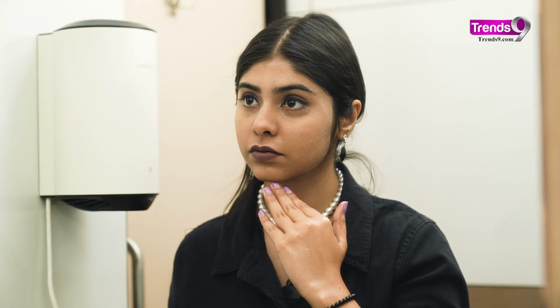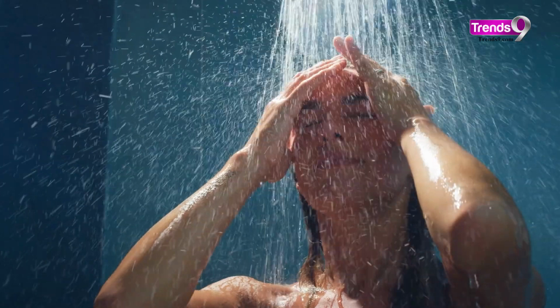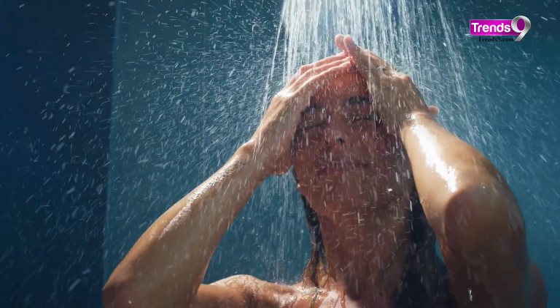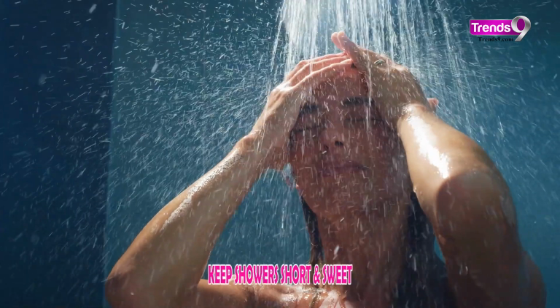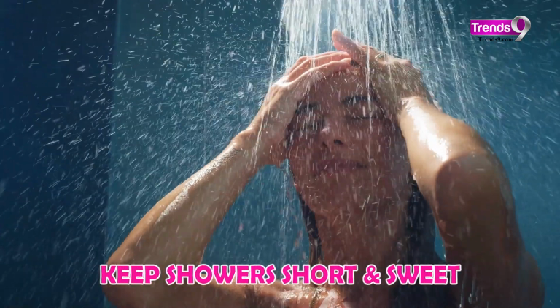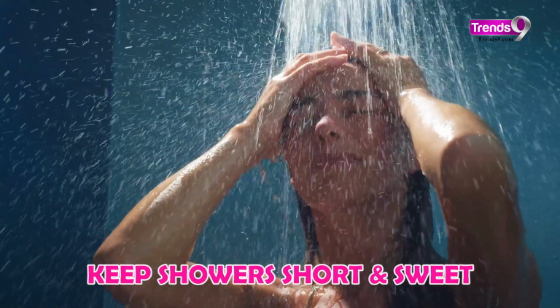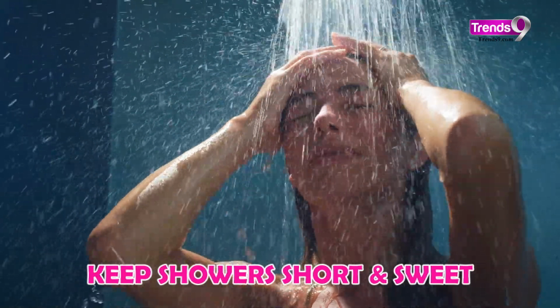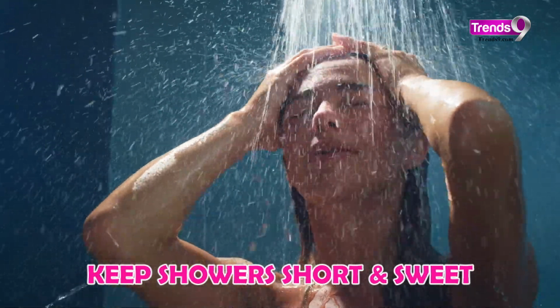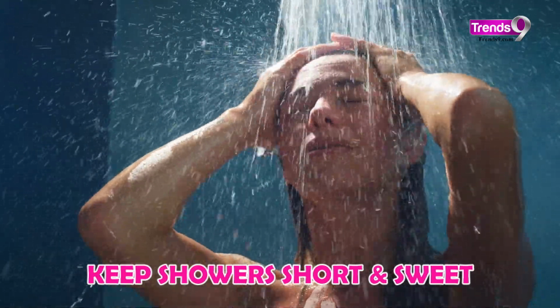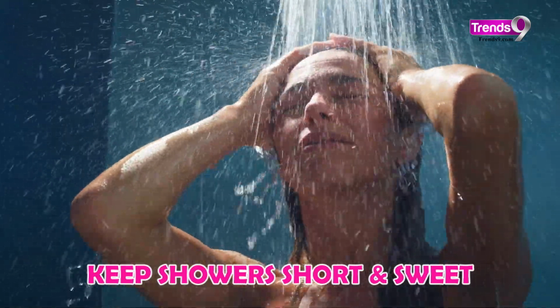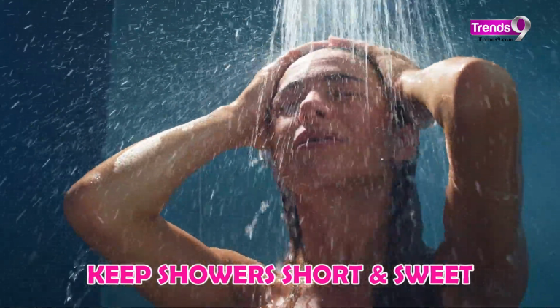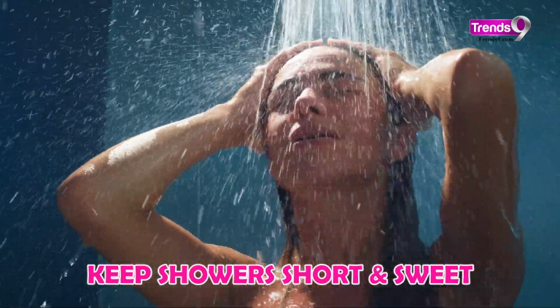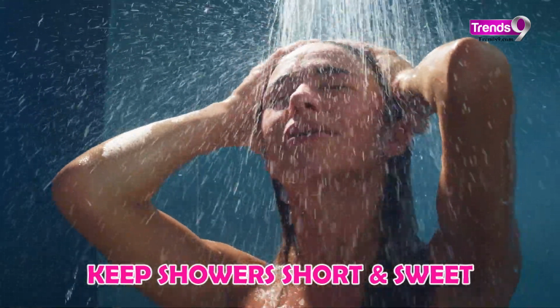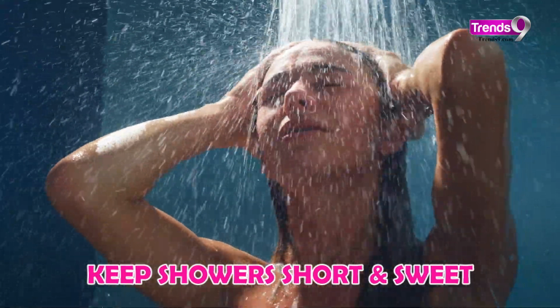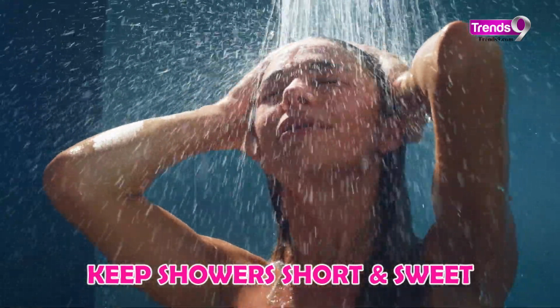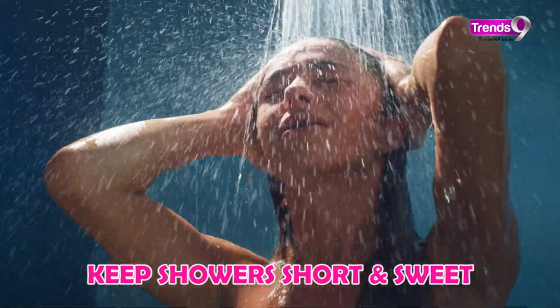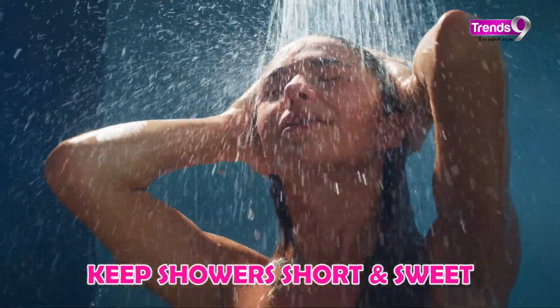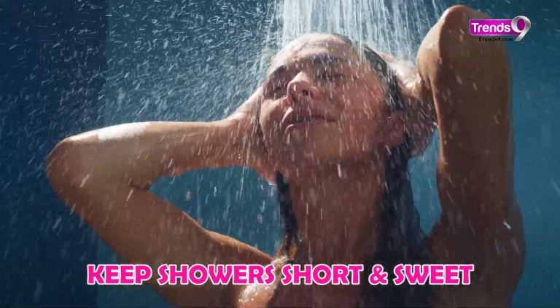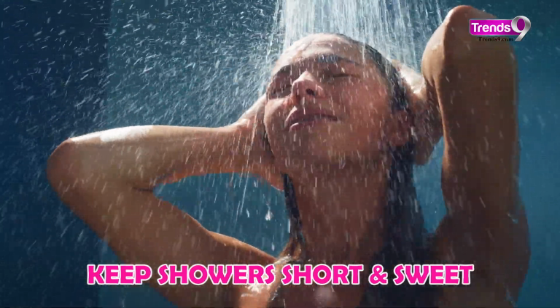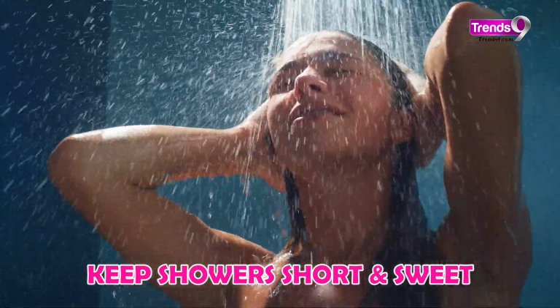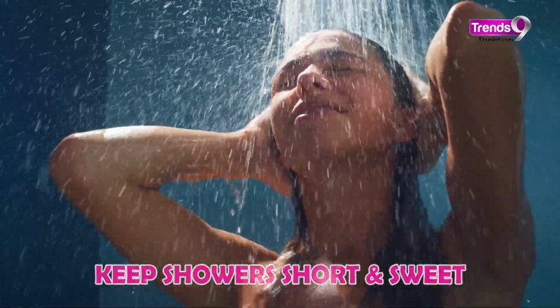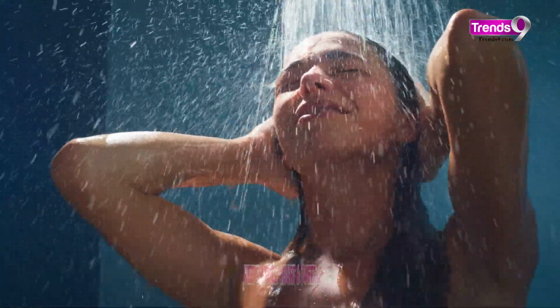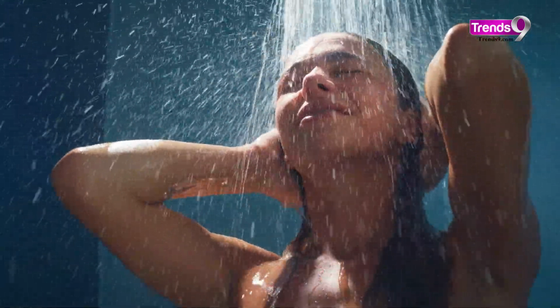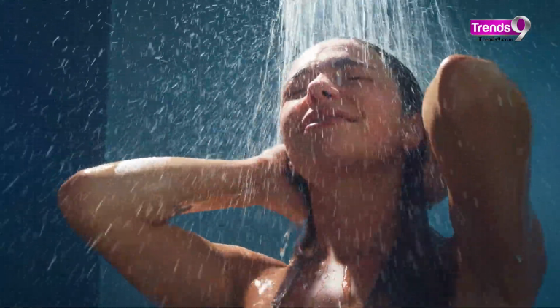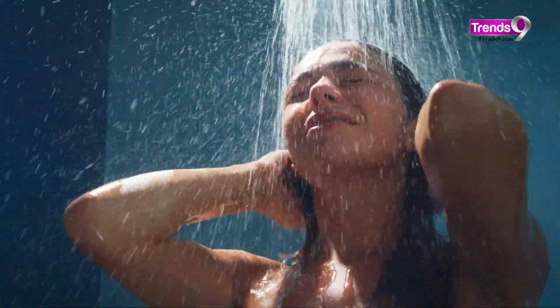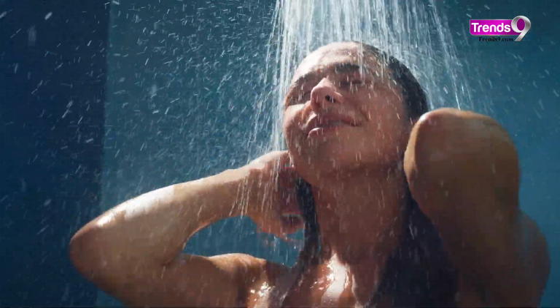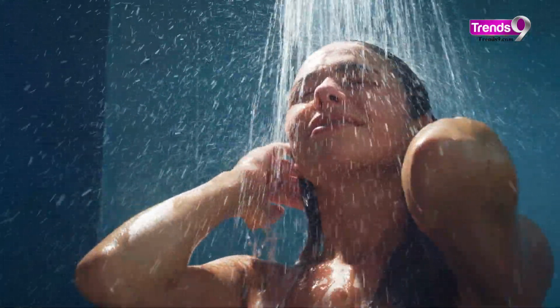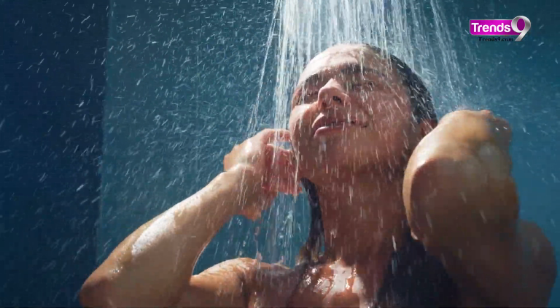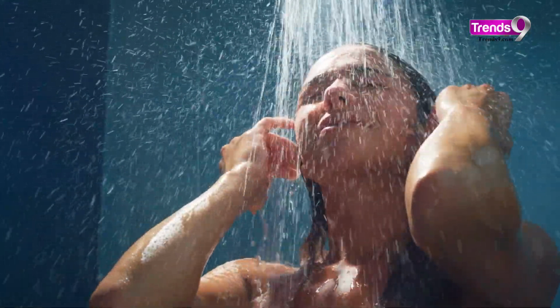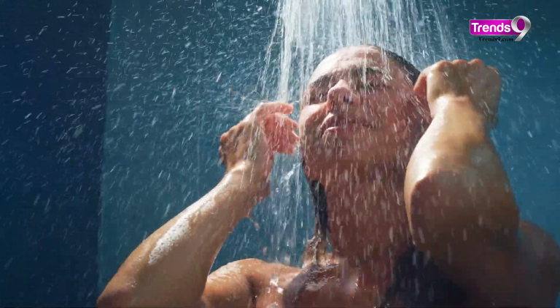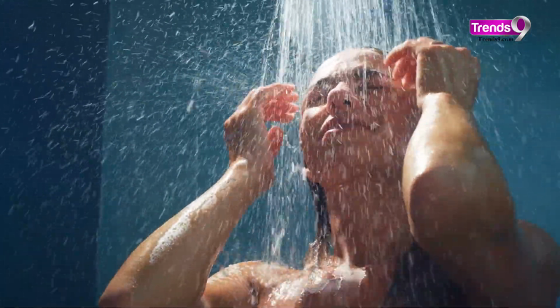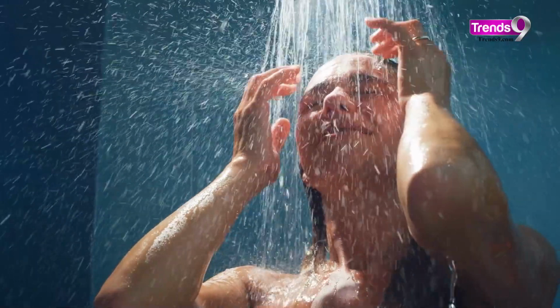Keep those showers short and sweet to avoid drying out your skin. And remember, lukewarm water is your friend.